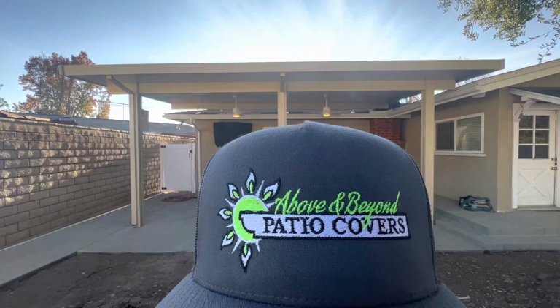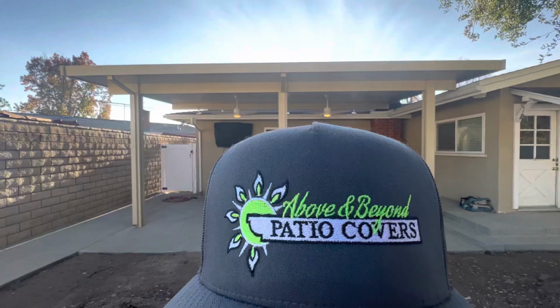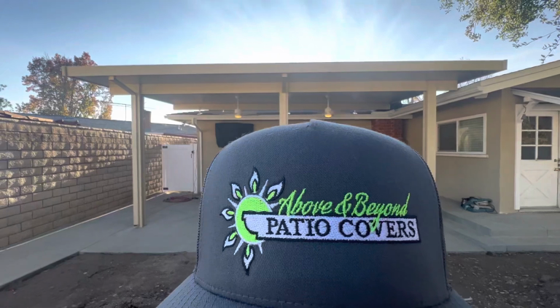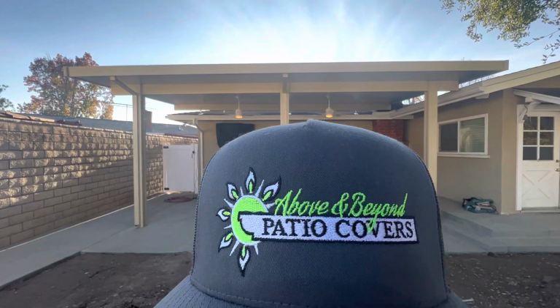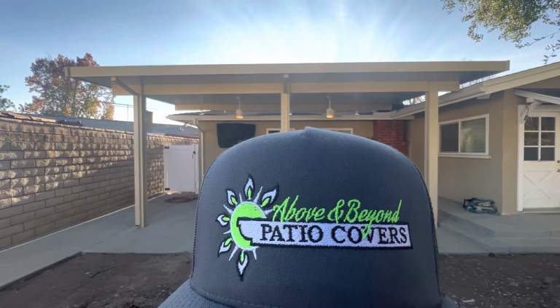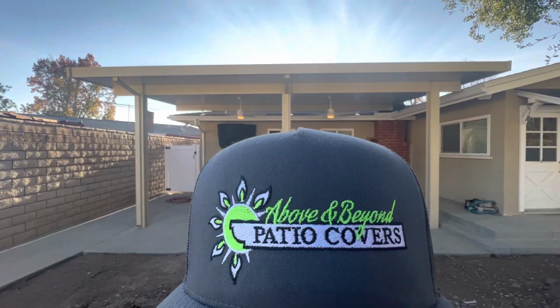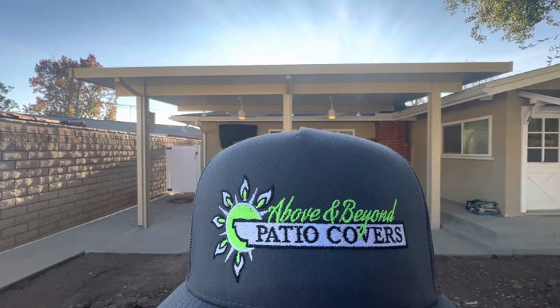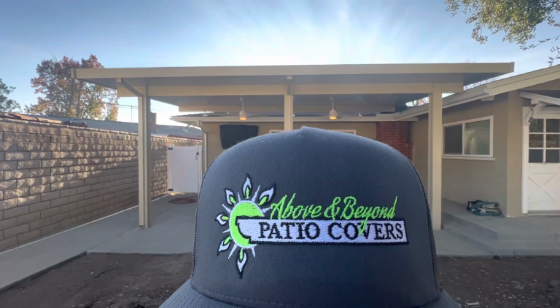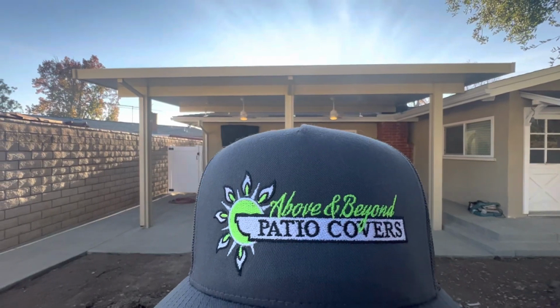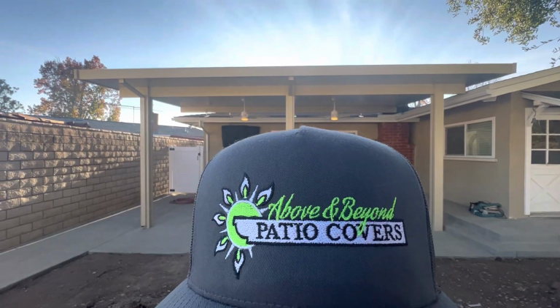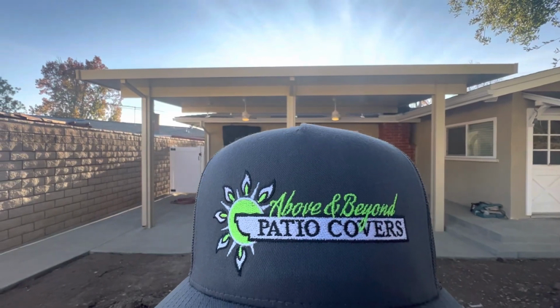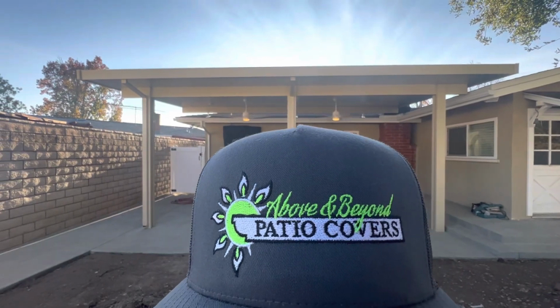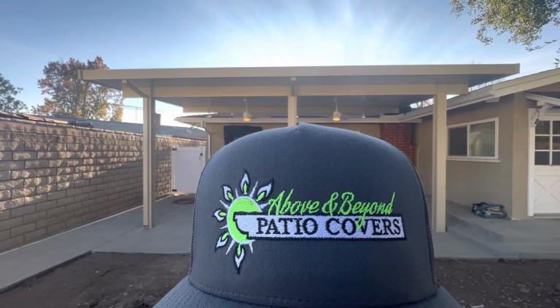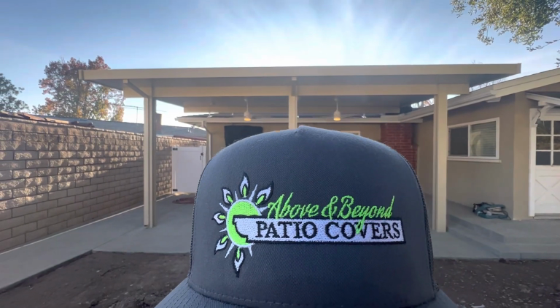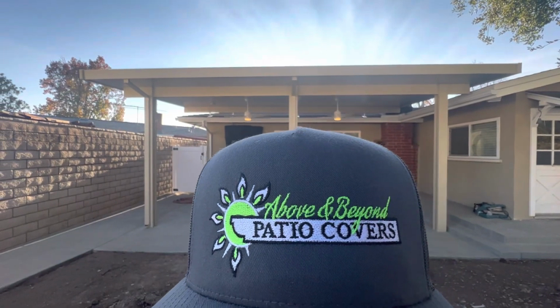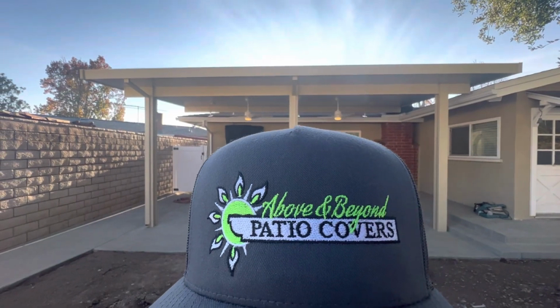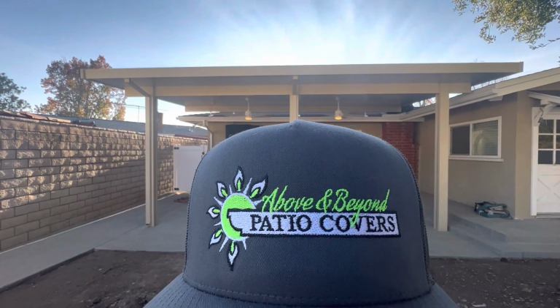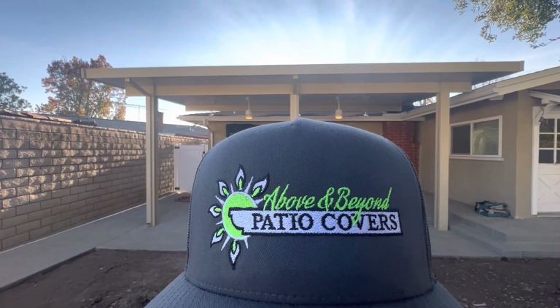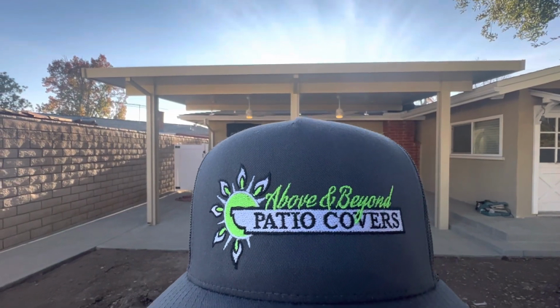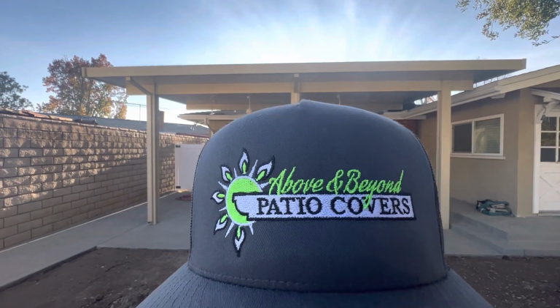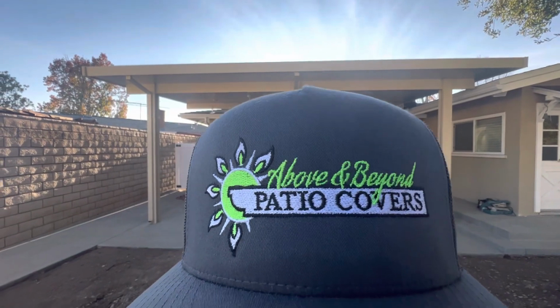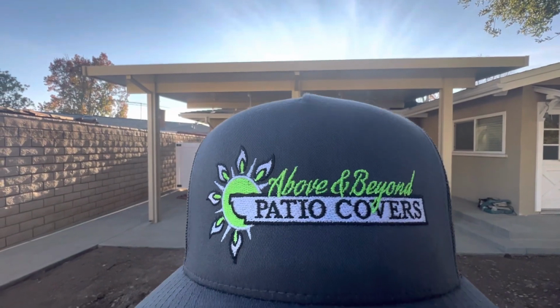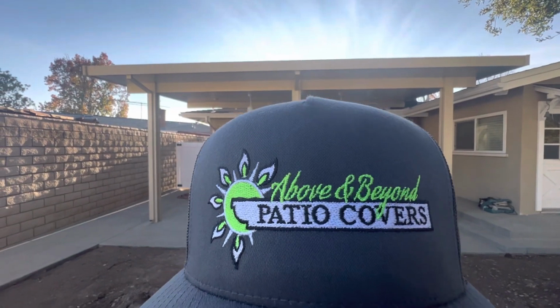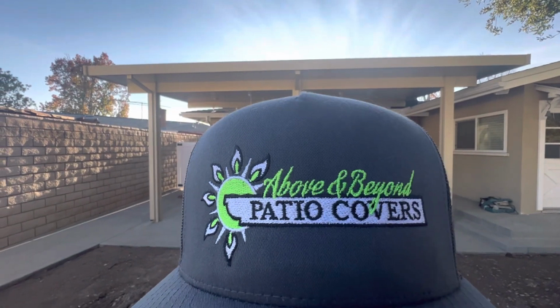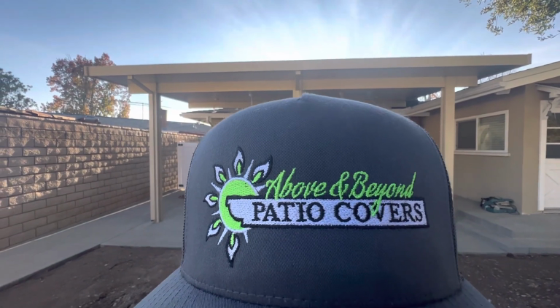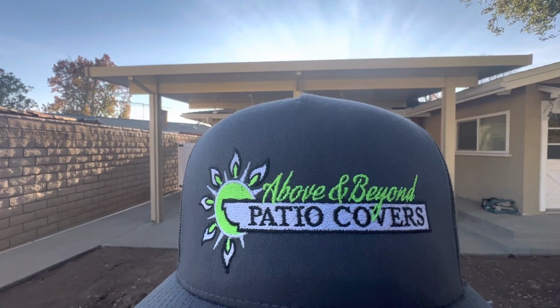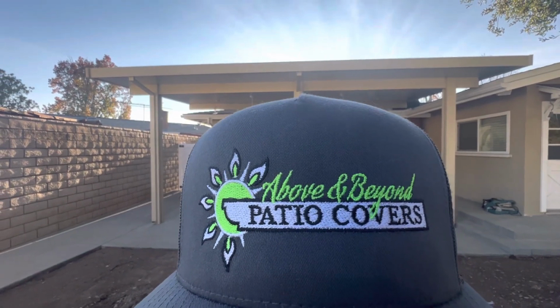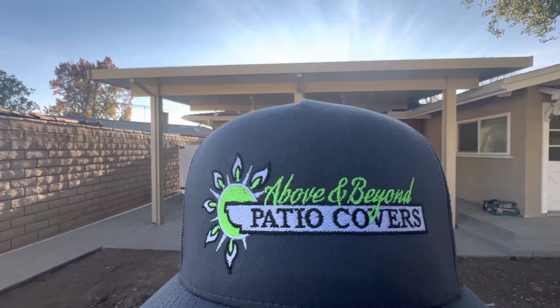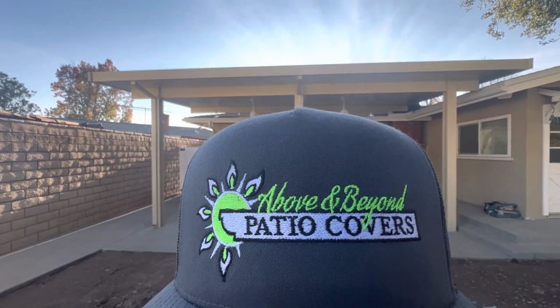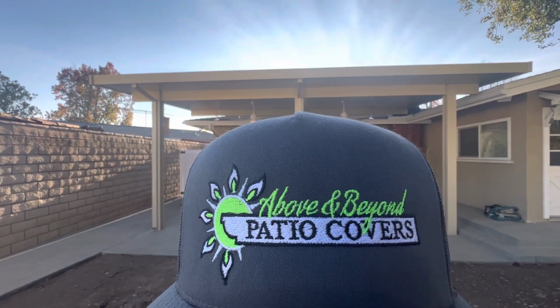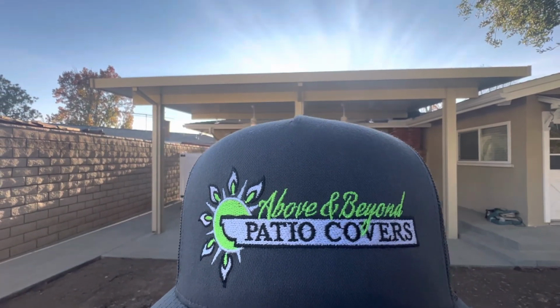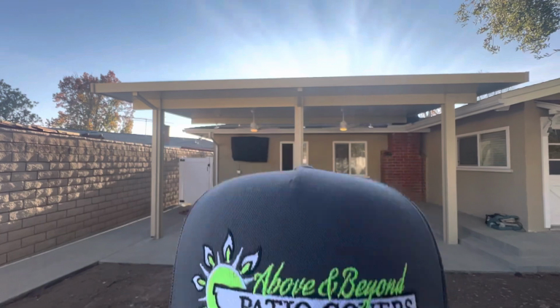Hey guys, good afternoon, good evening to you. This is Mike Sosa with Above and Beyond Patio Covers.